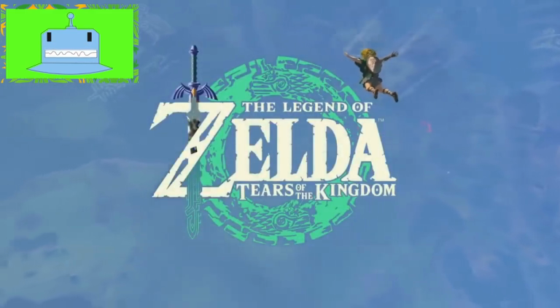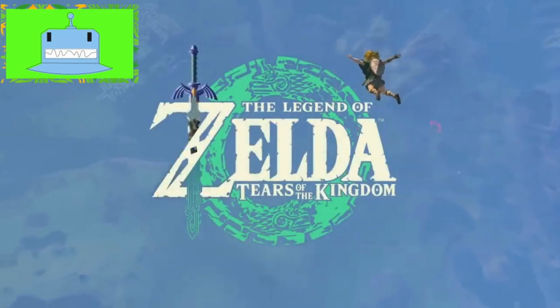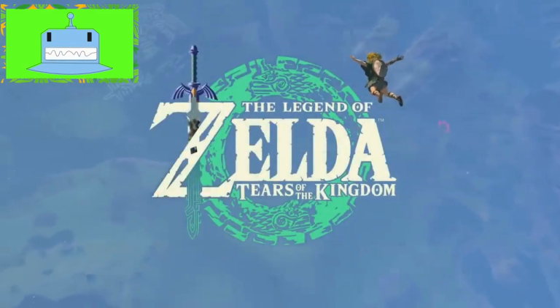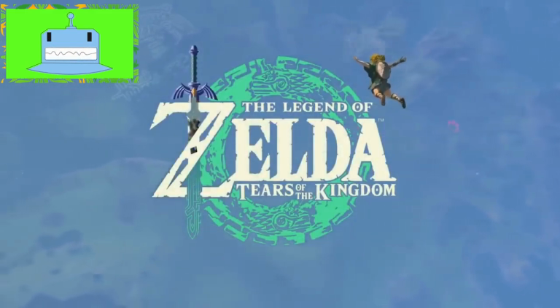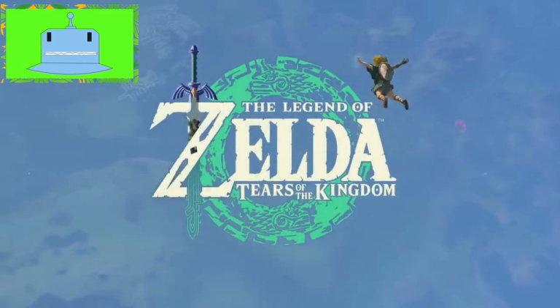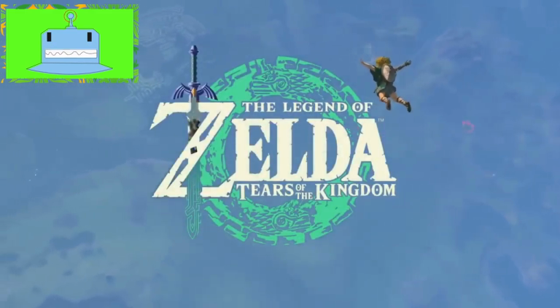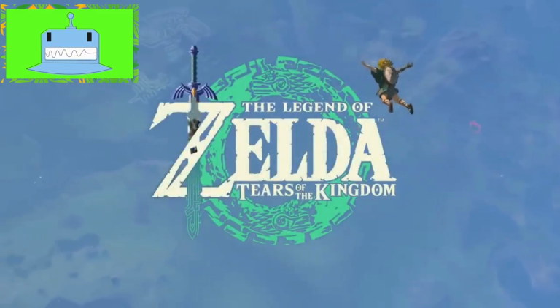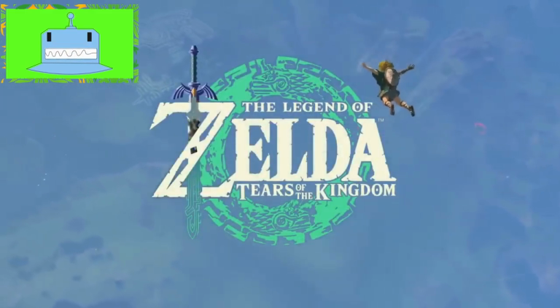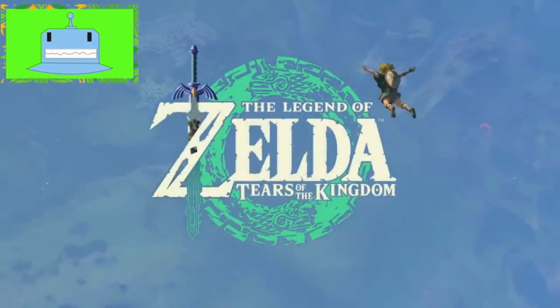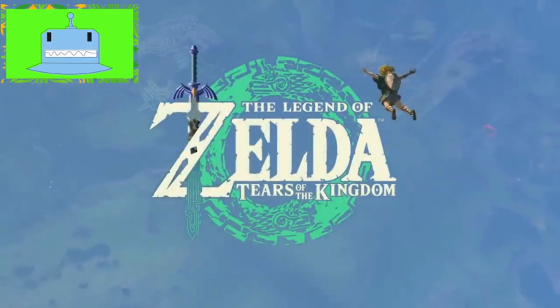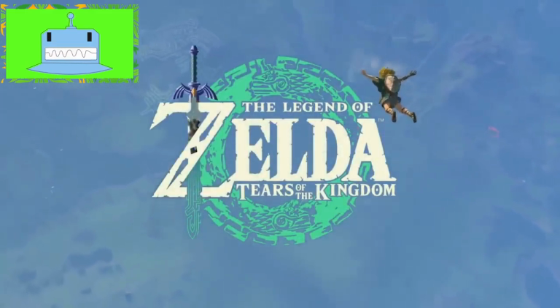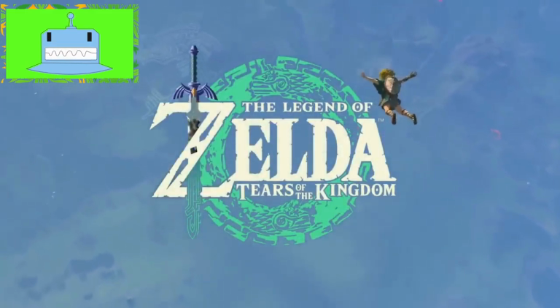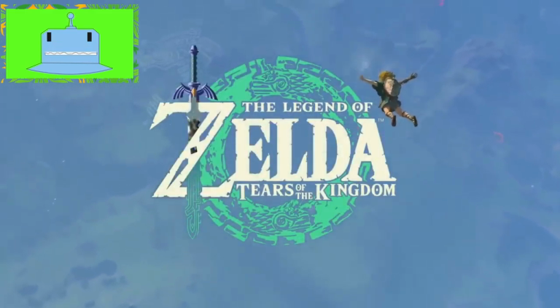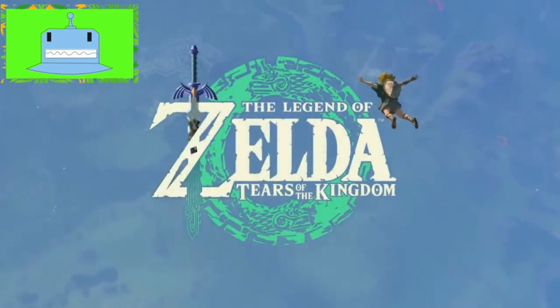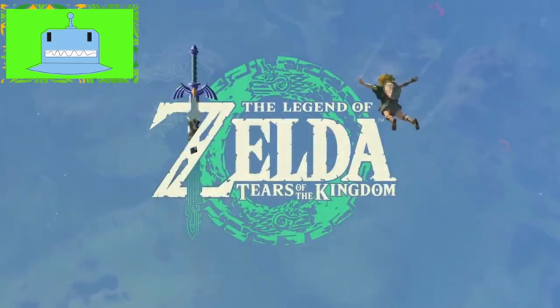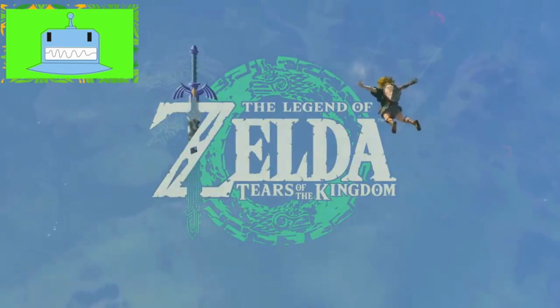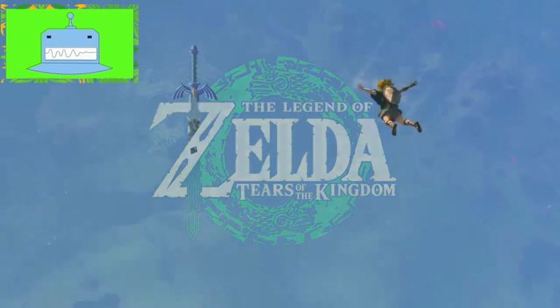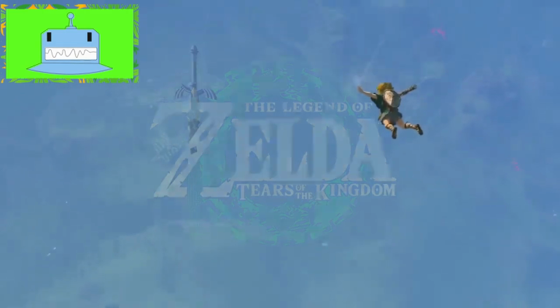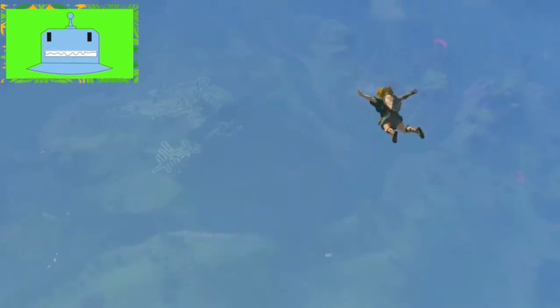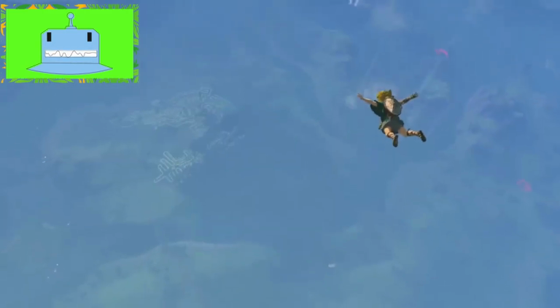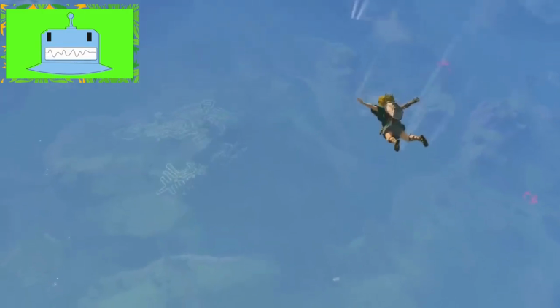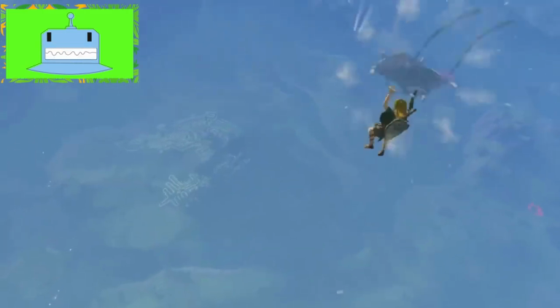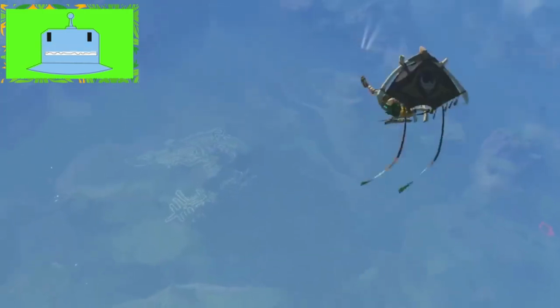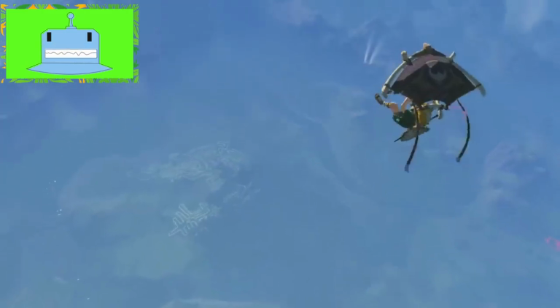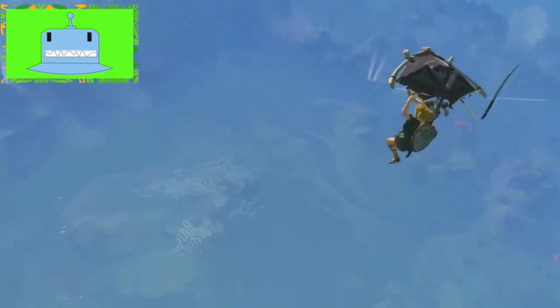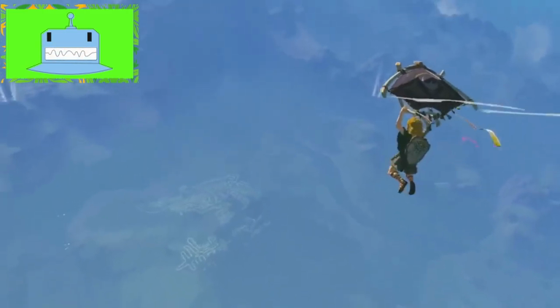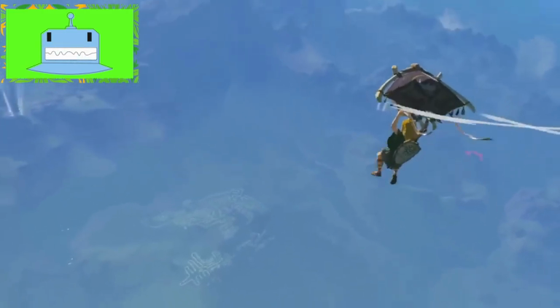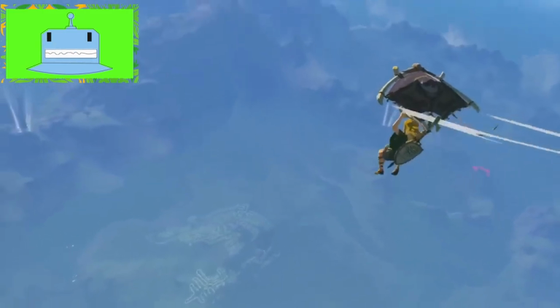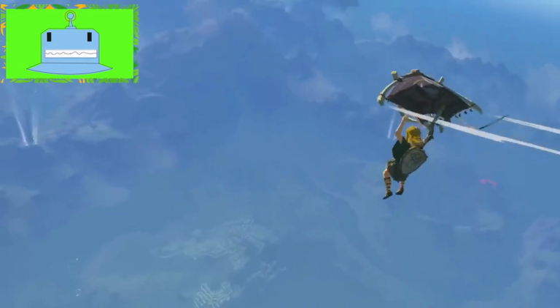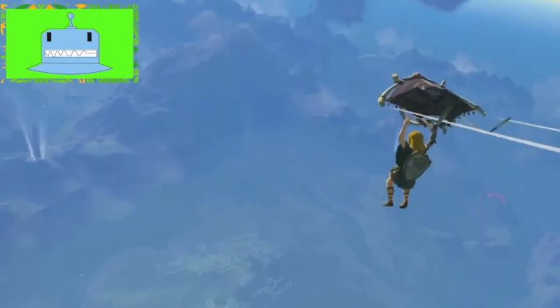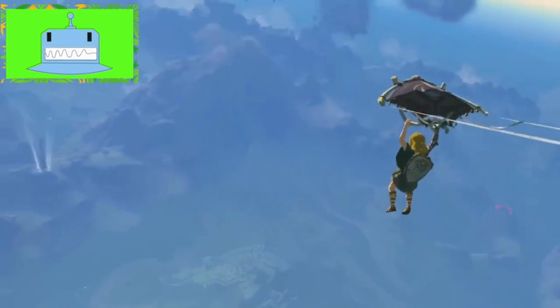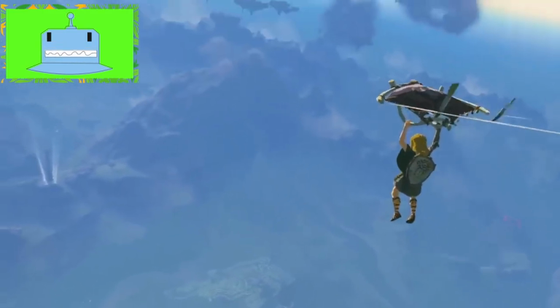So, how exactly can Link upgrade his energy cell? Well, it's a three-step process that we'll explore in detail. Let's break it down.